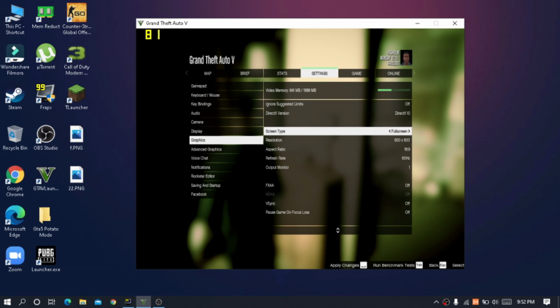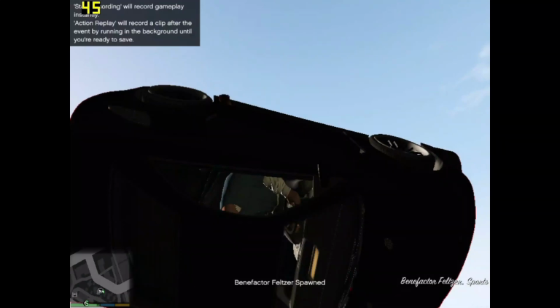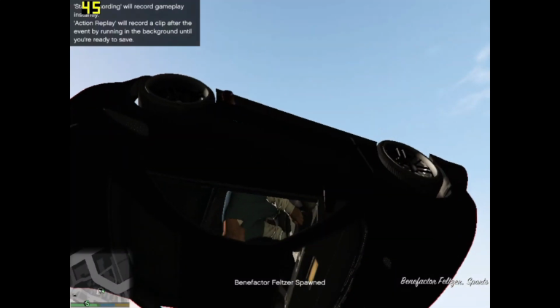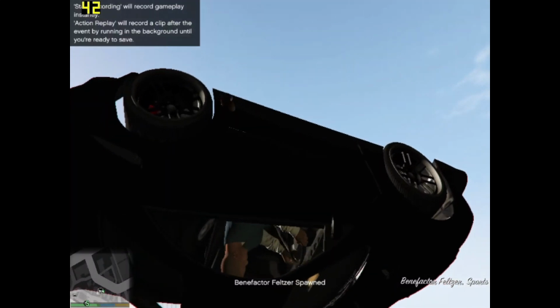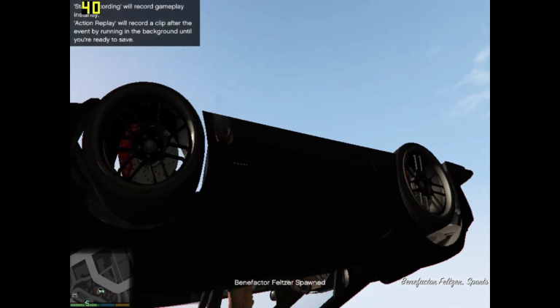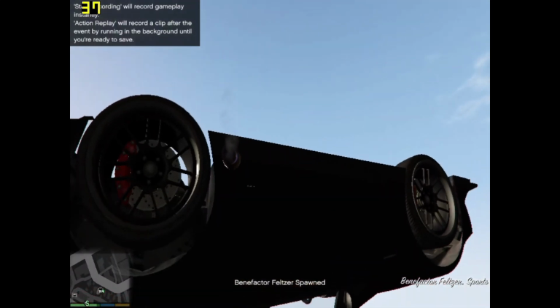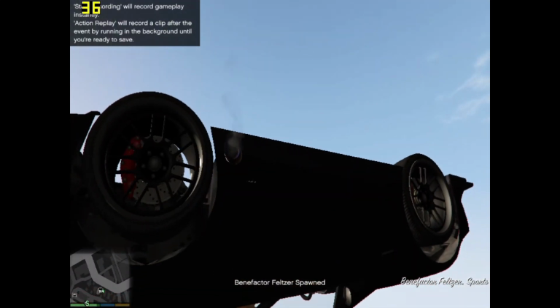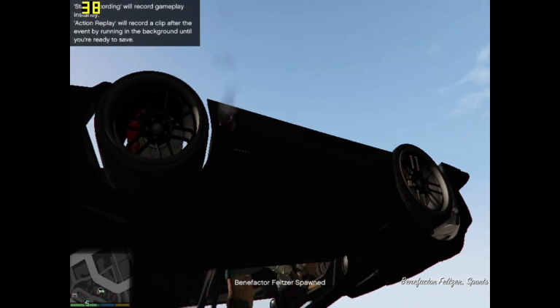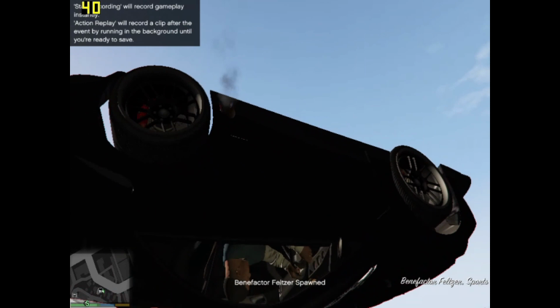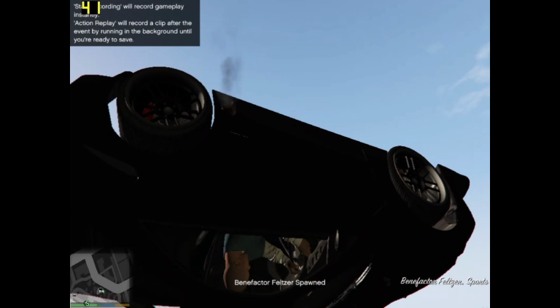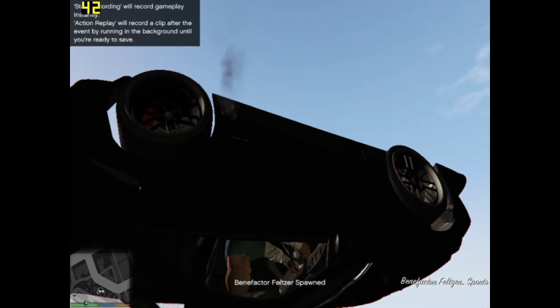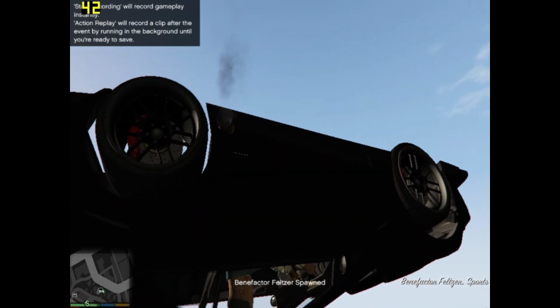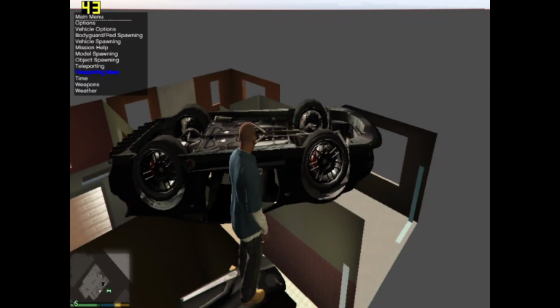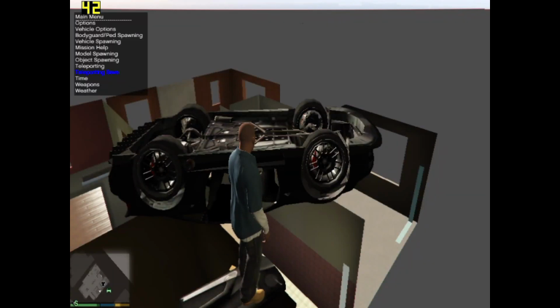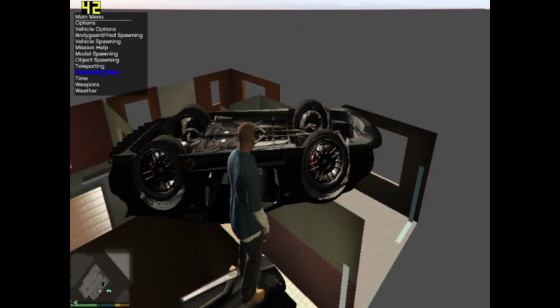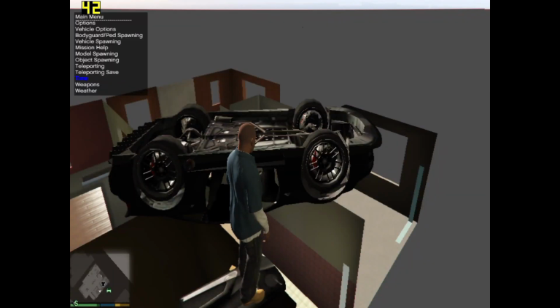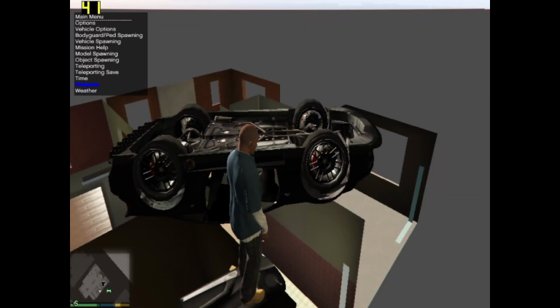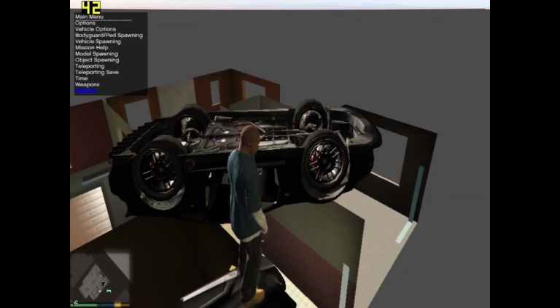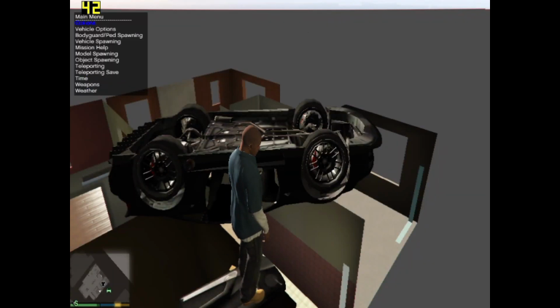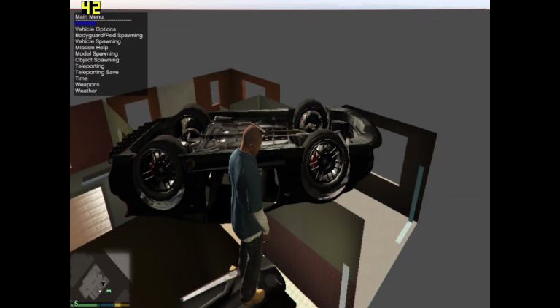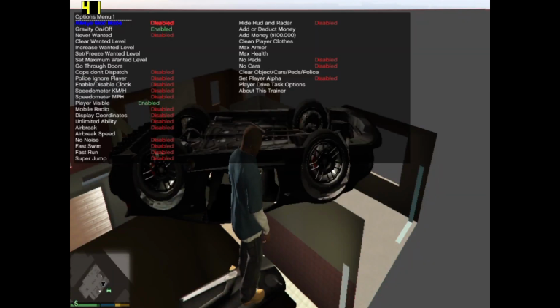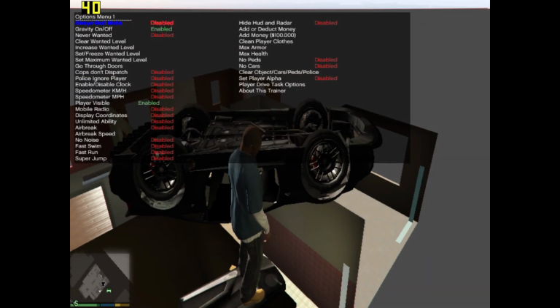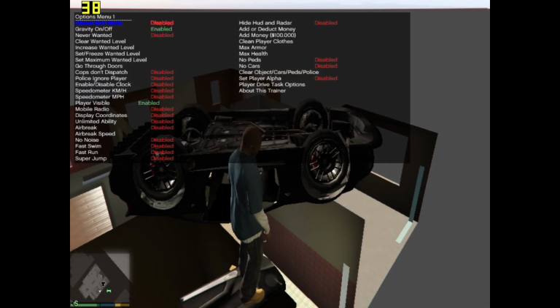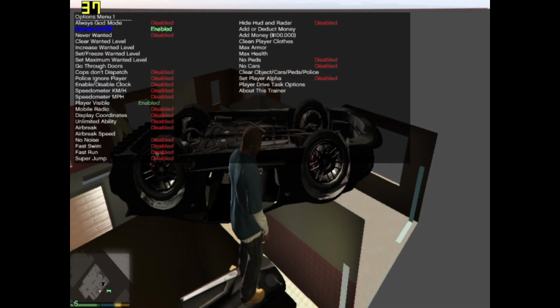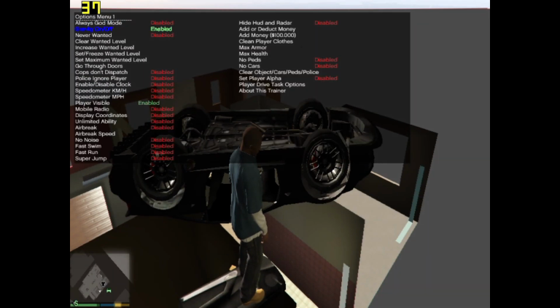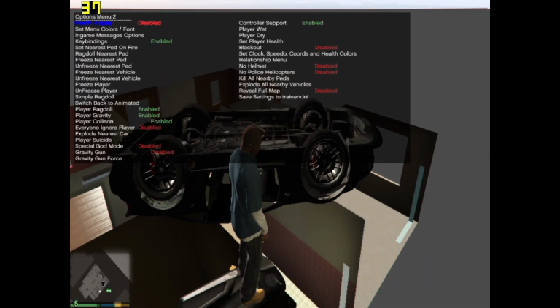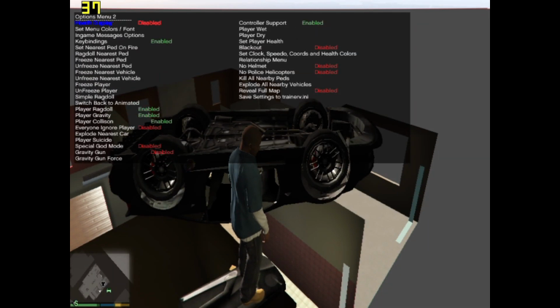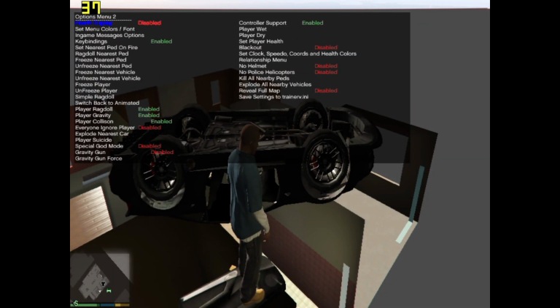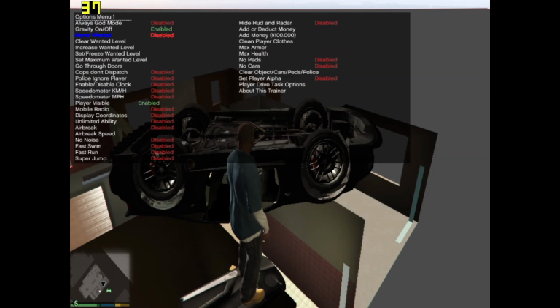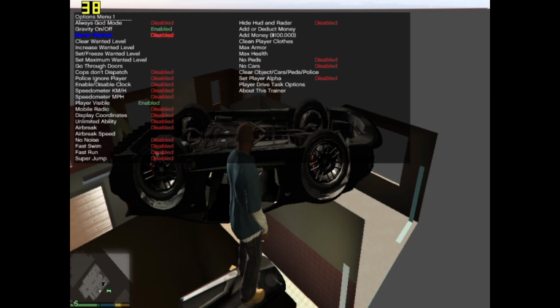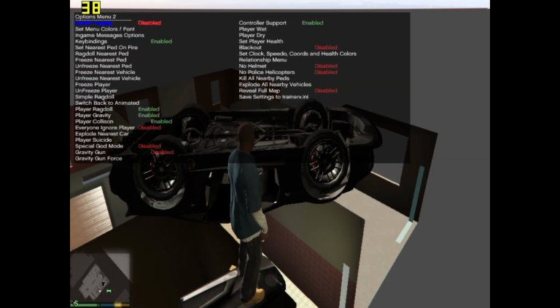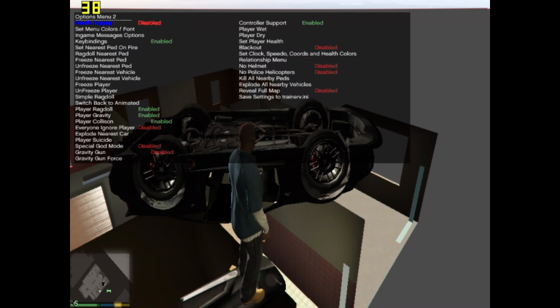I restarted the game and I messed up. Anyway, press F4 on your keyboard. If everything is fine, then the mod menu should appear.